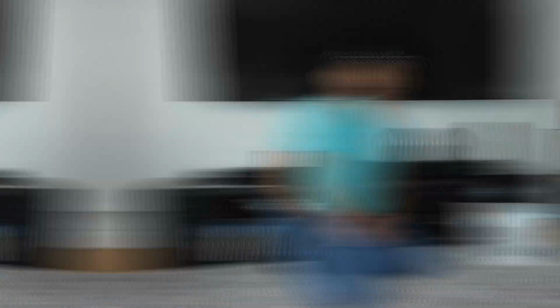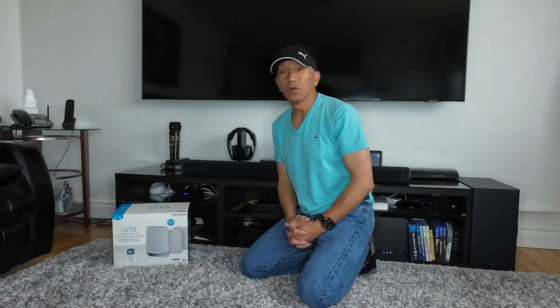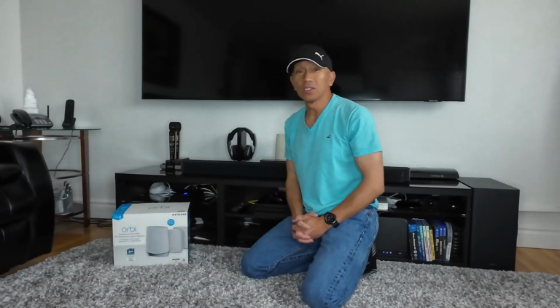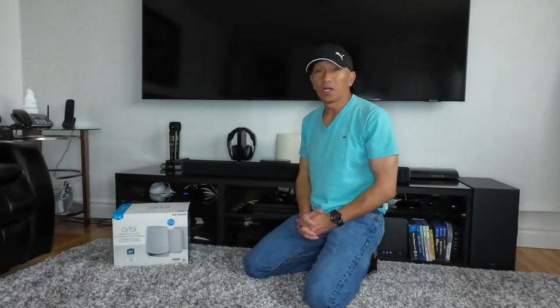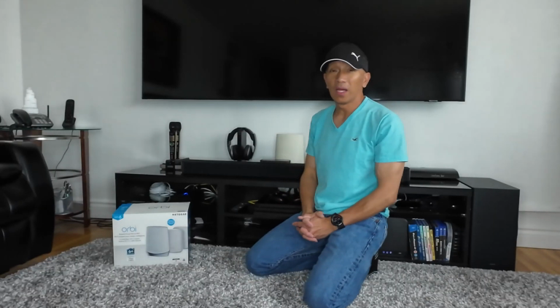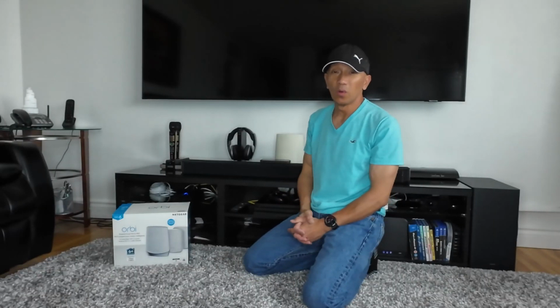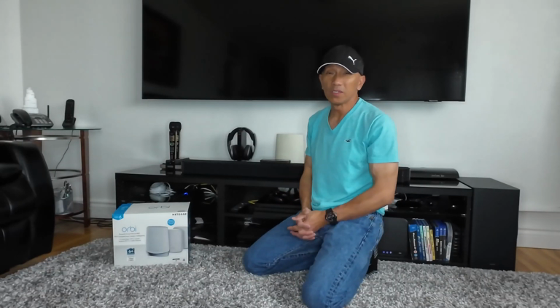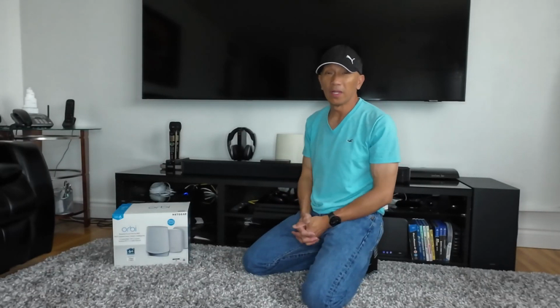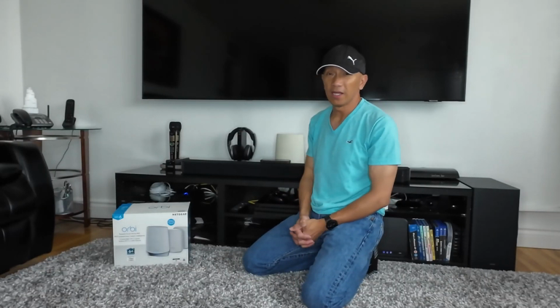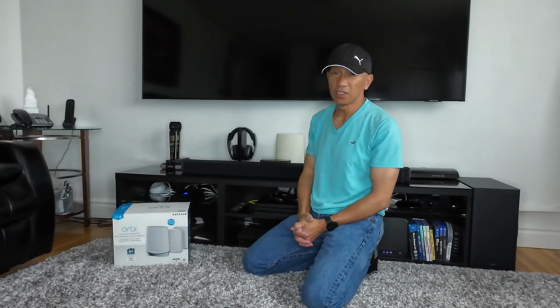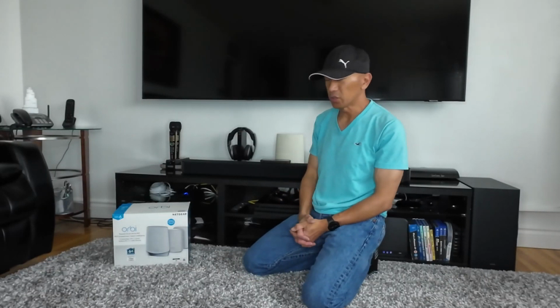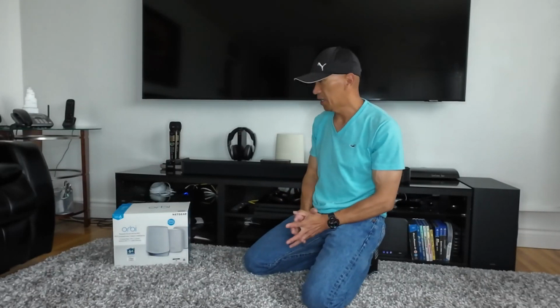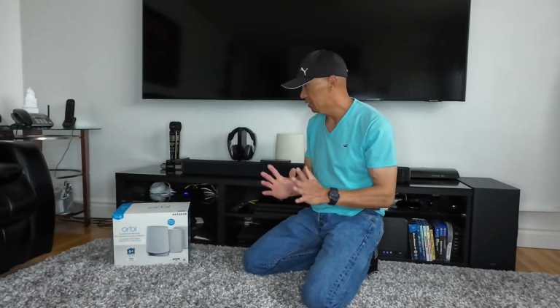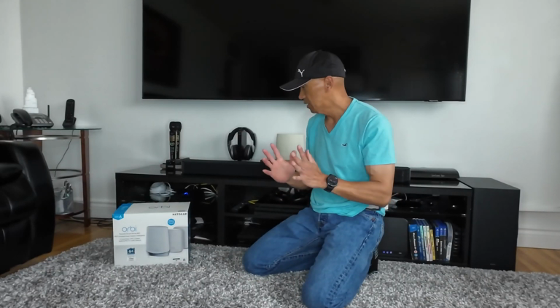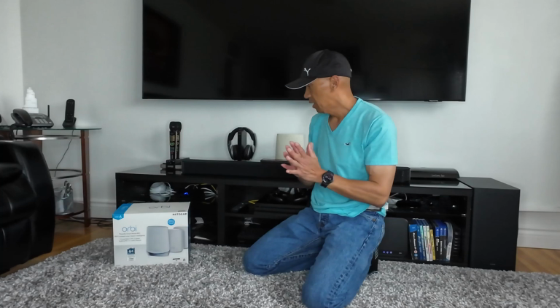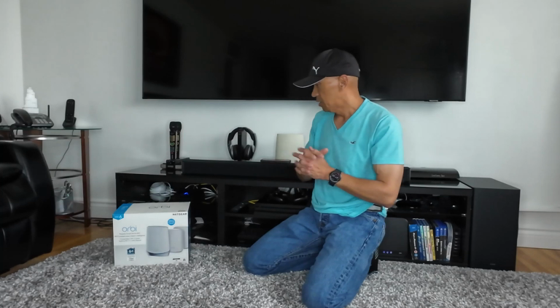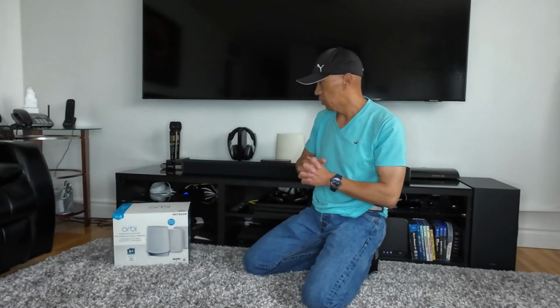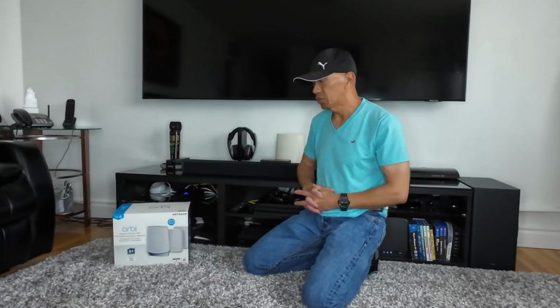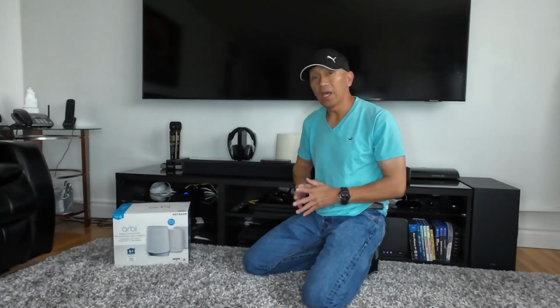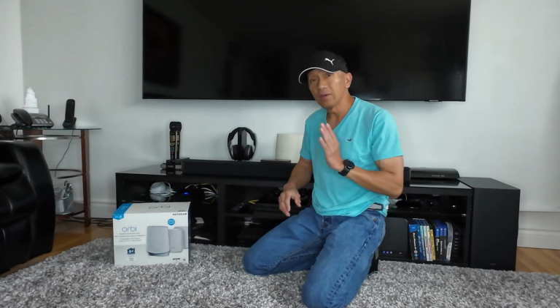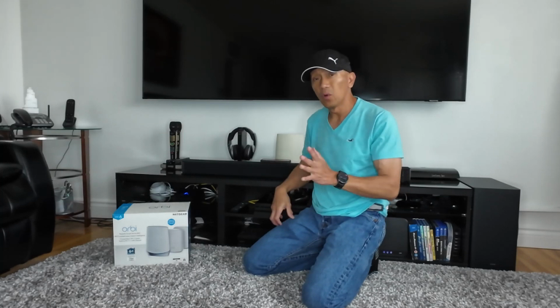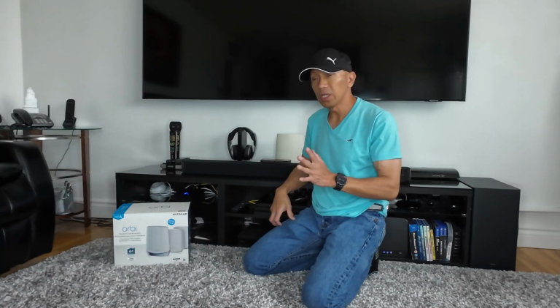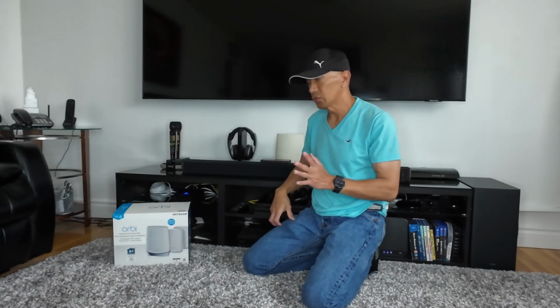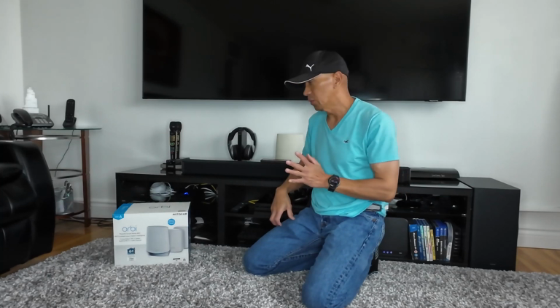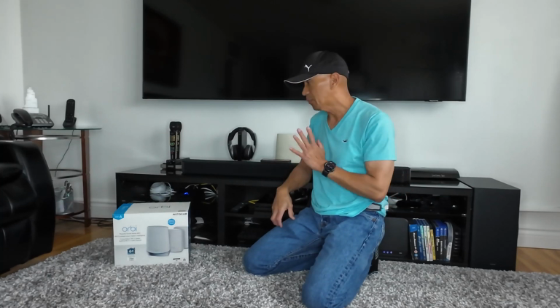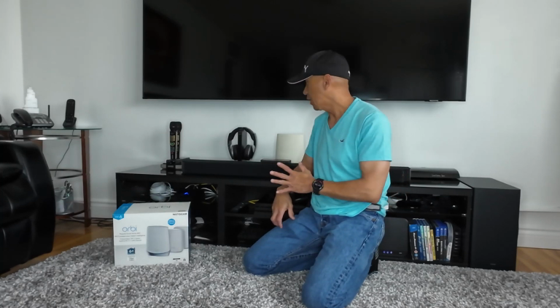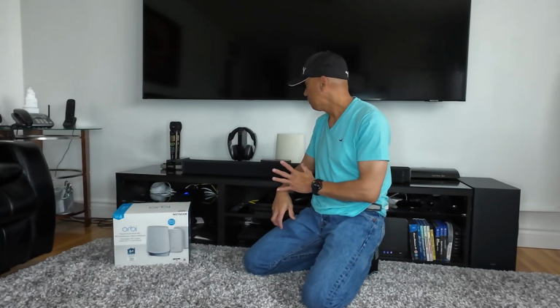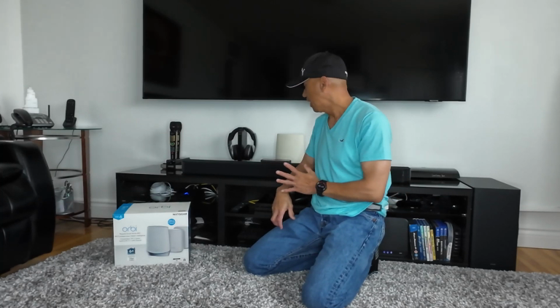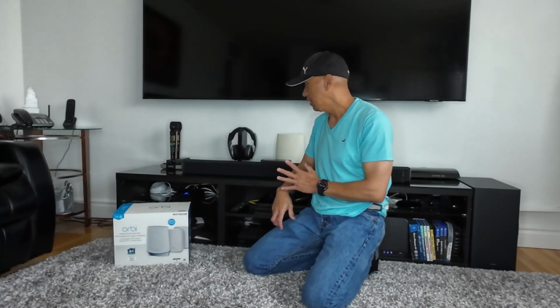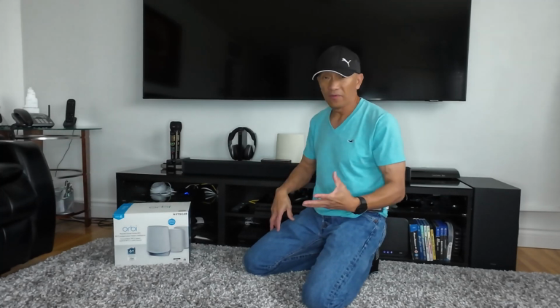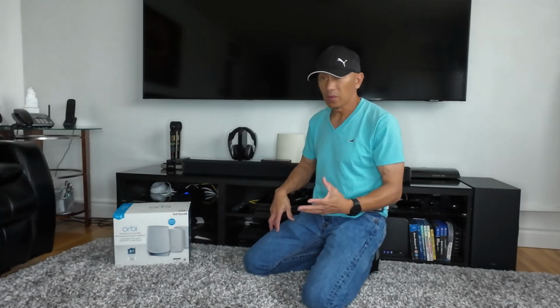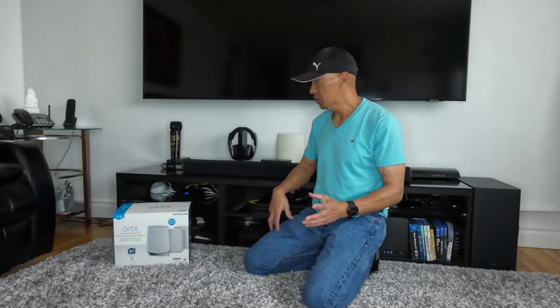Hello guys, welcome back to Always Mabel Canada's YouTube channel. Today I am going to upgrade my Wi-Fi router.